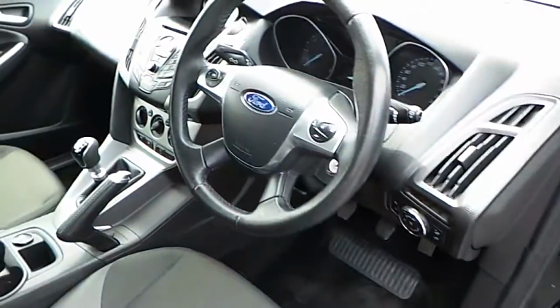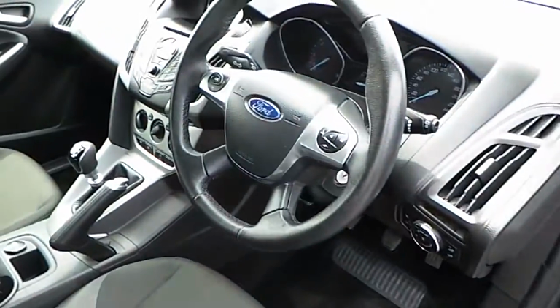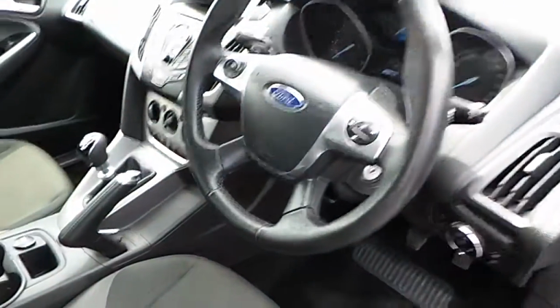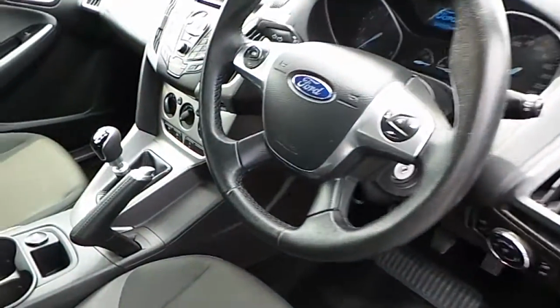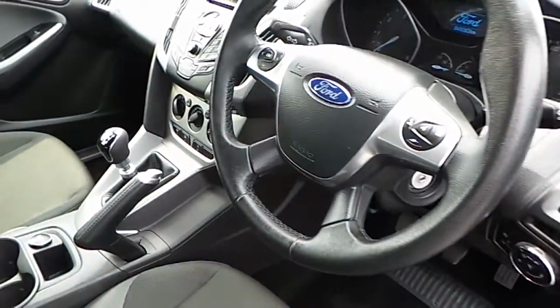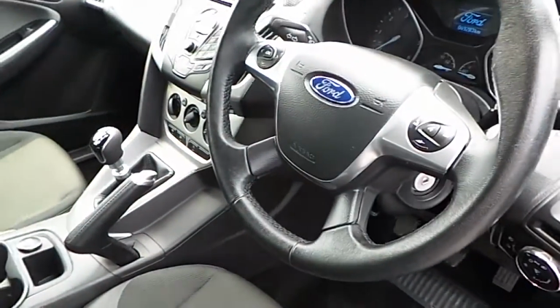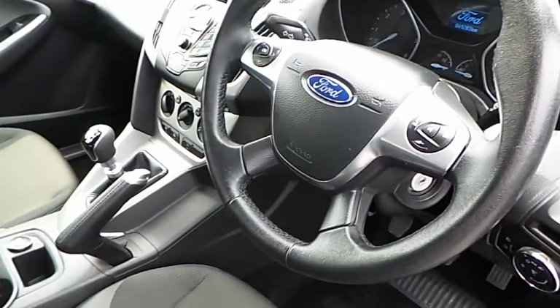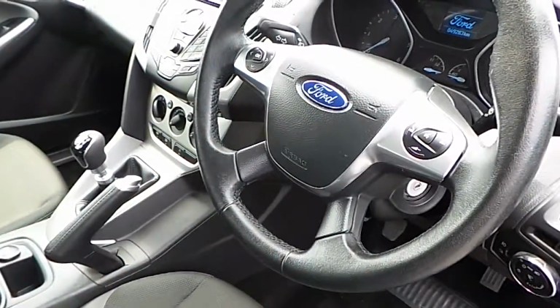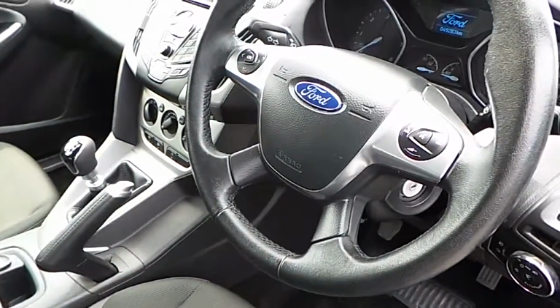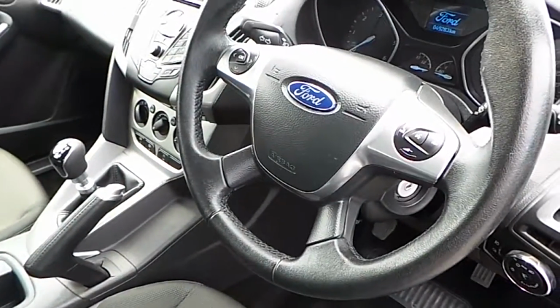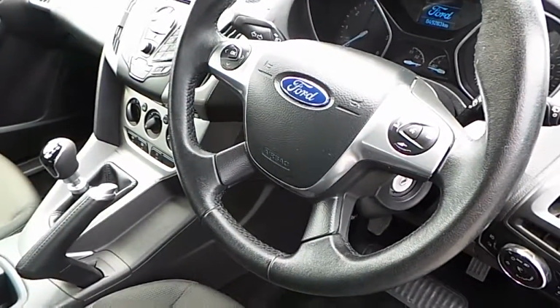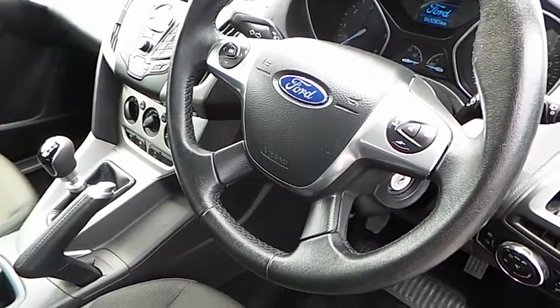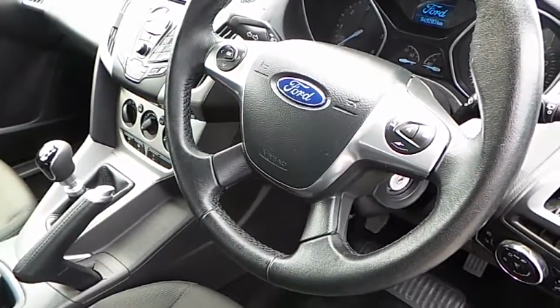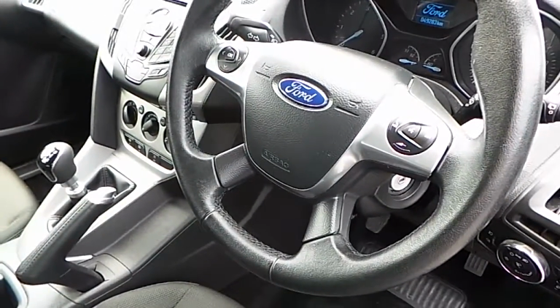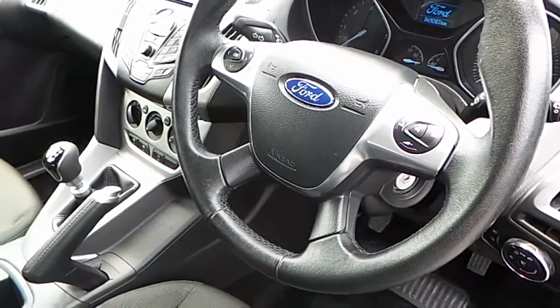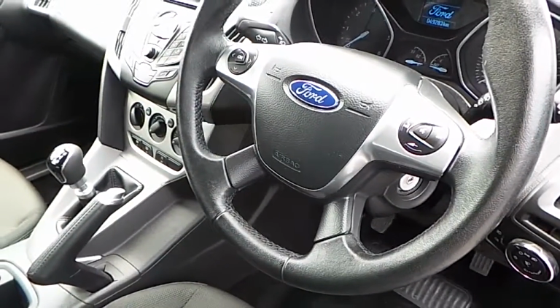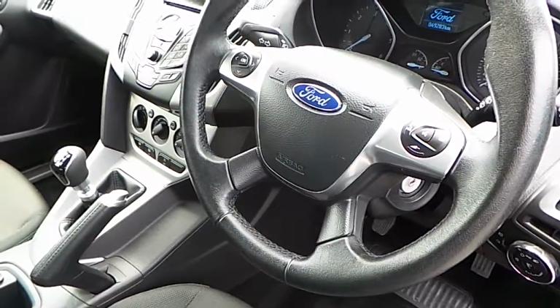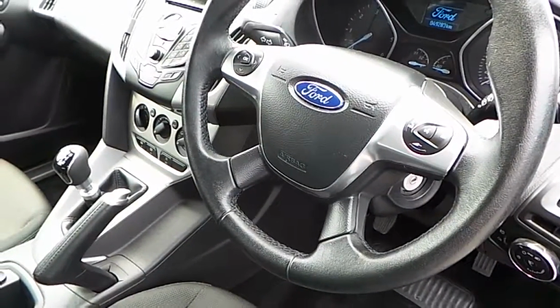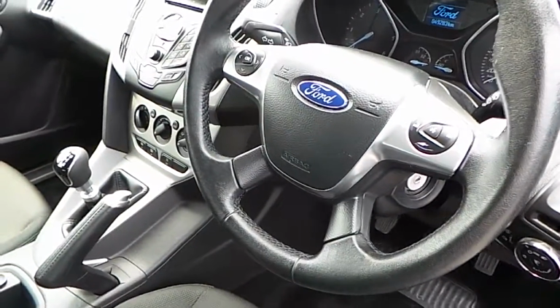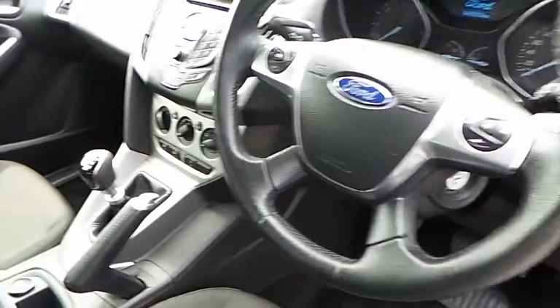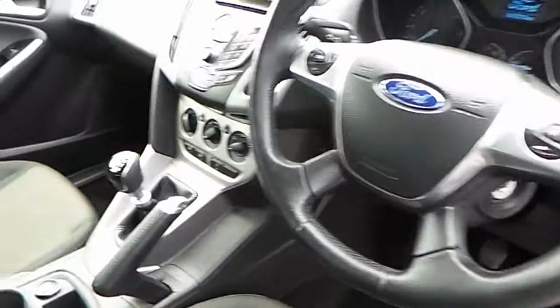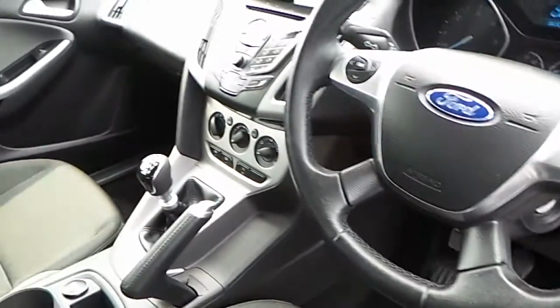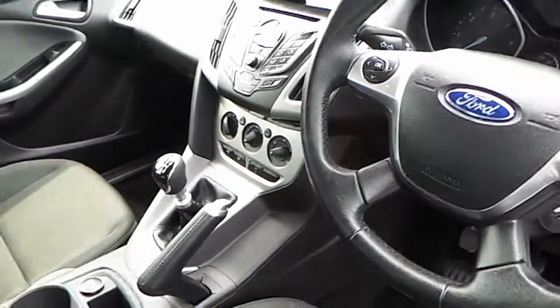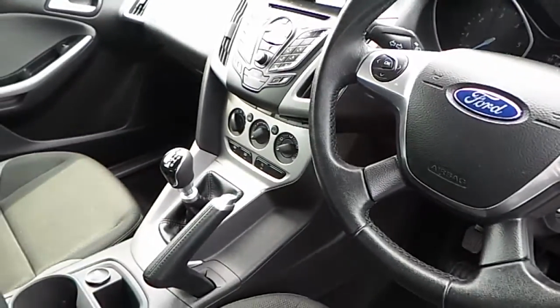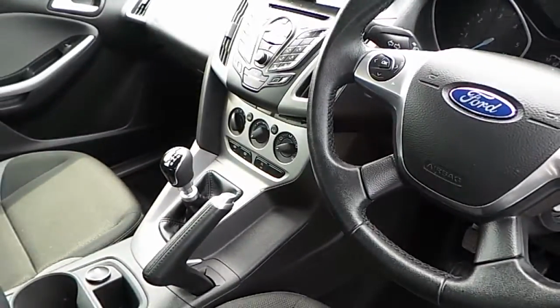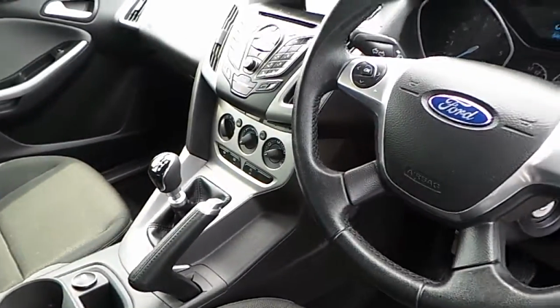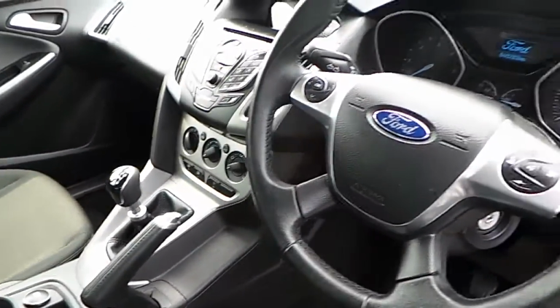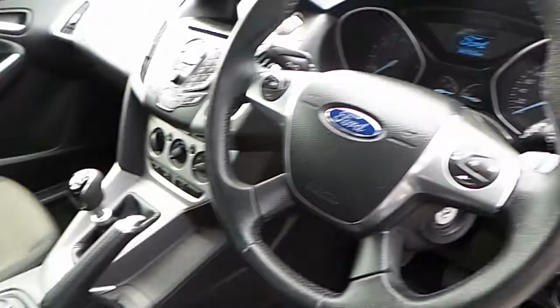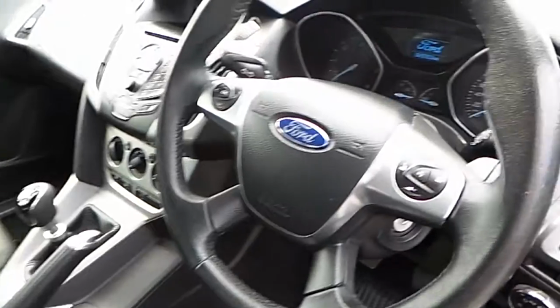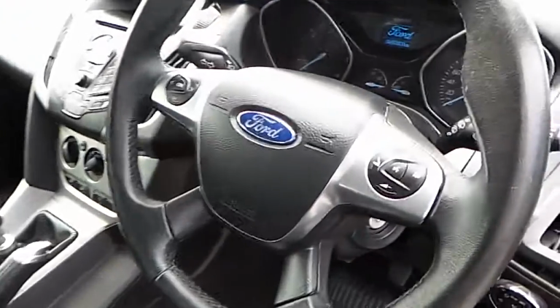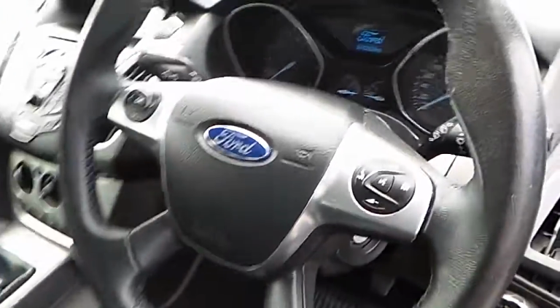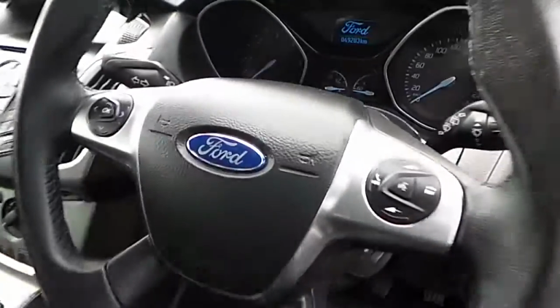At the steering wheel we have the Bluetooth multi-functioning controls. We also have air conditioning and a heated windscreen.